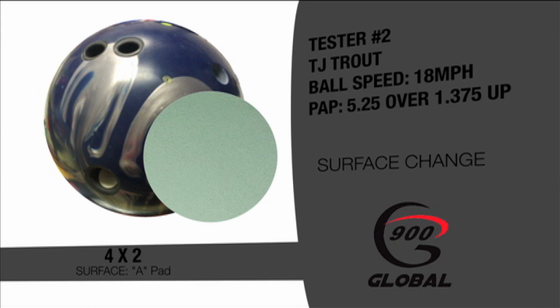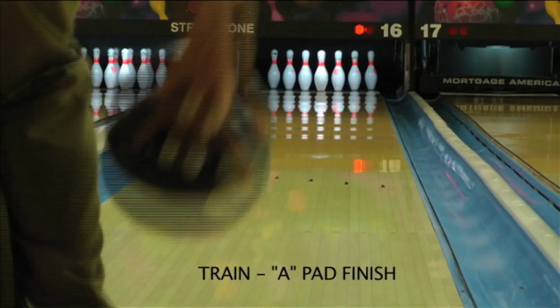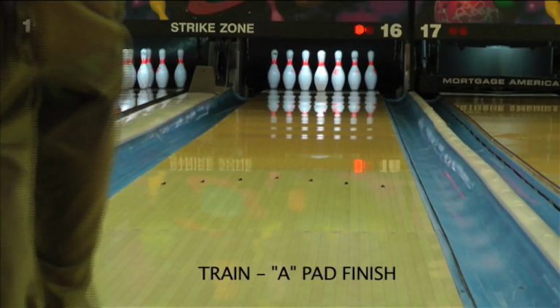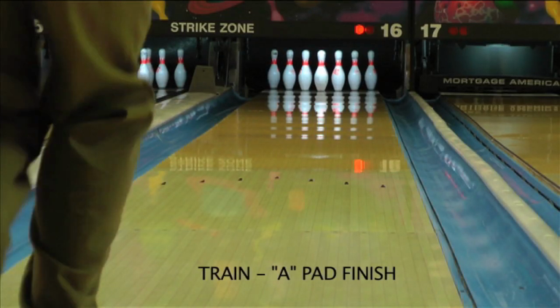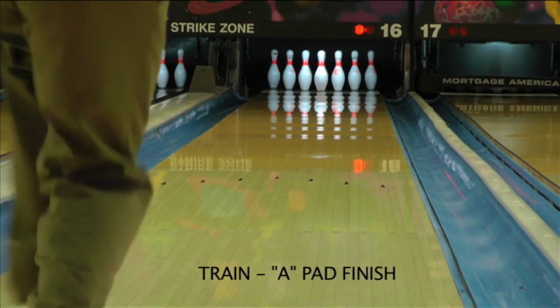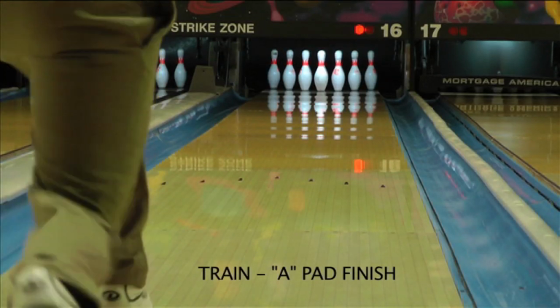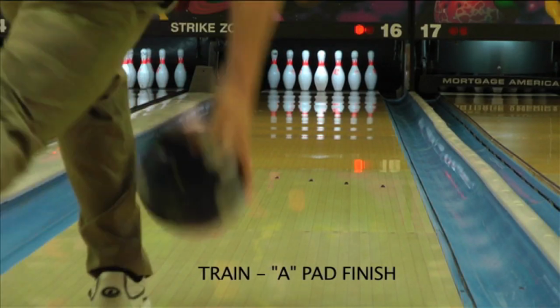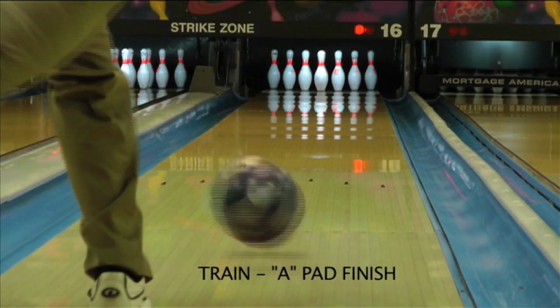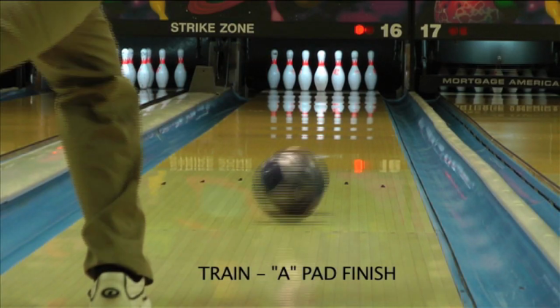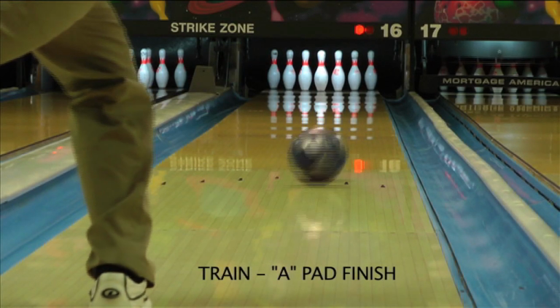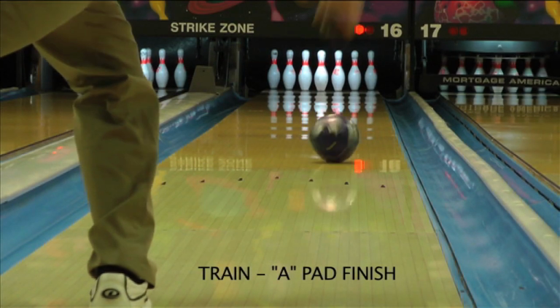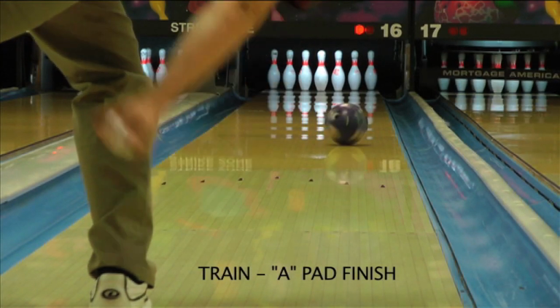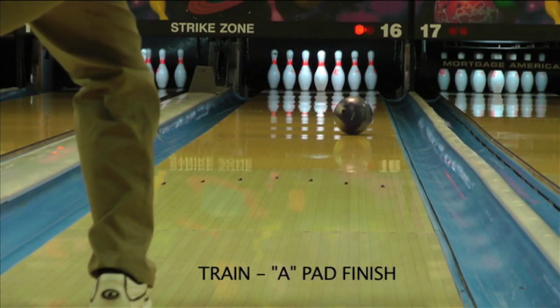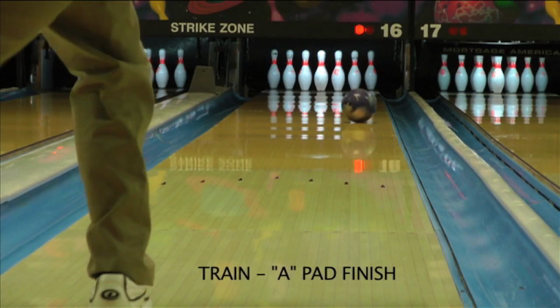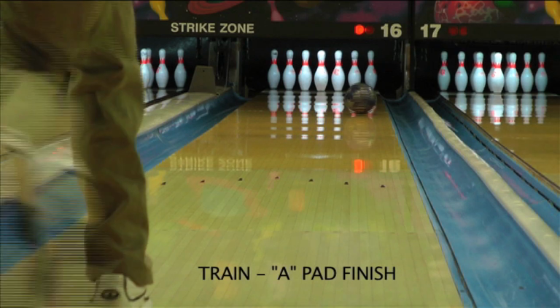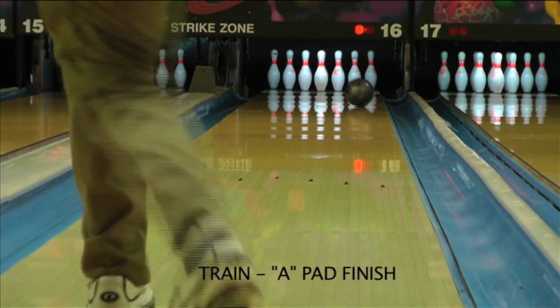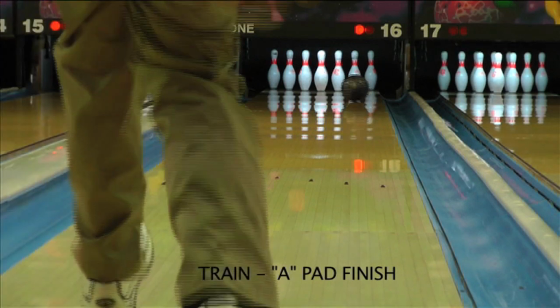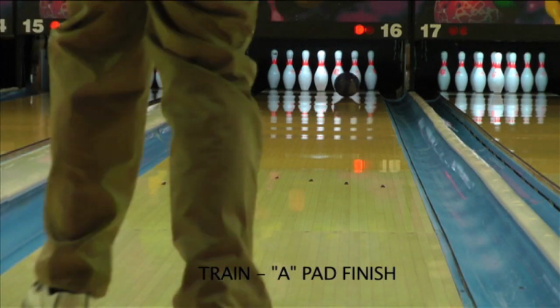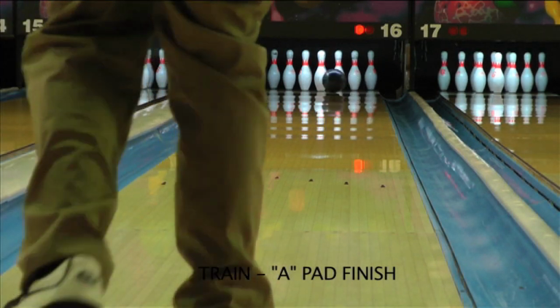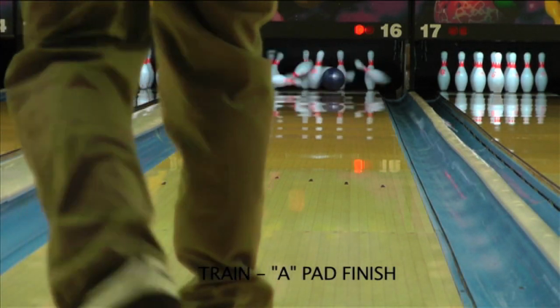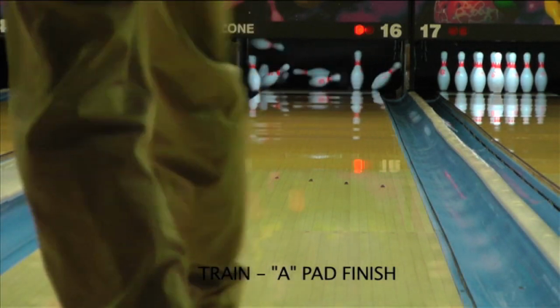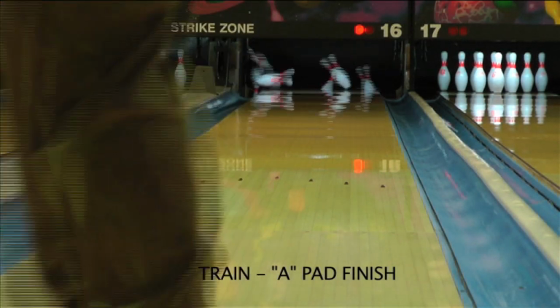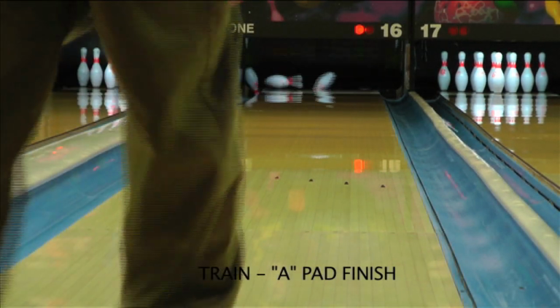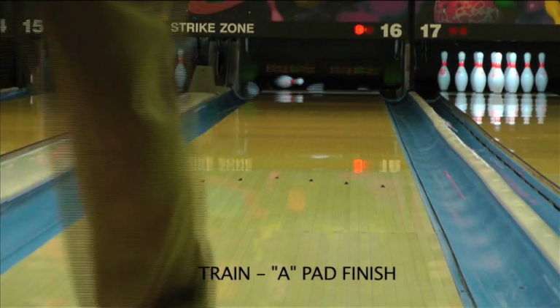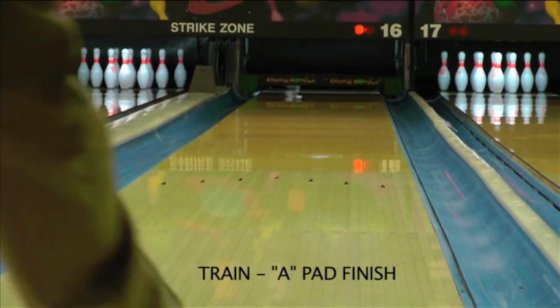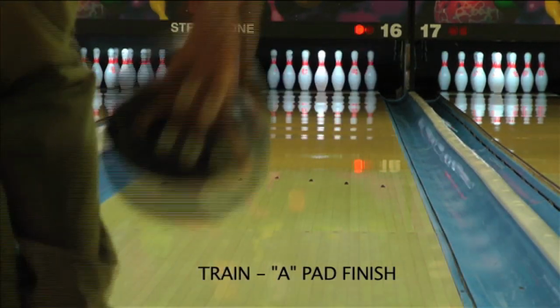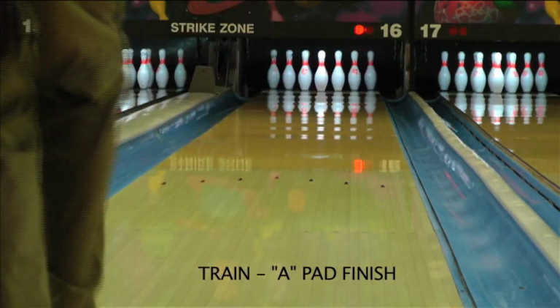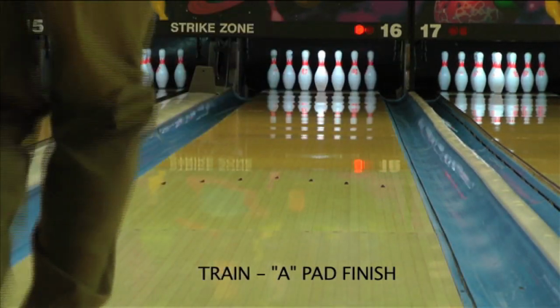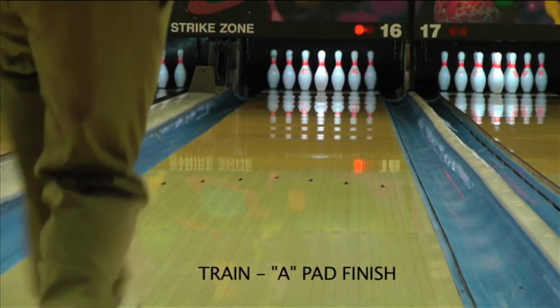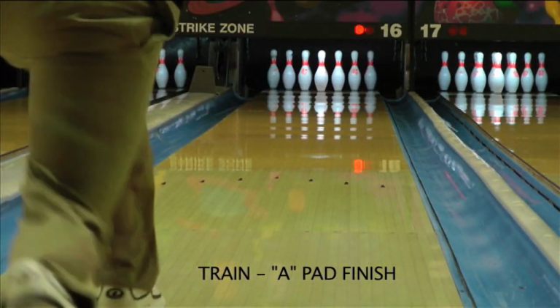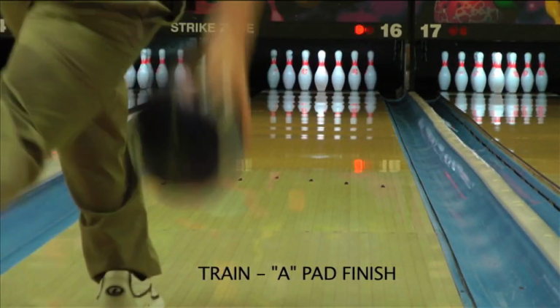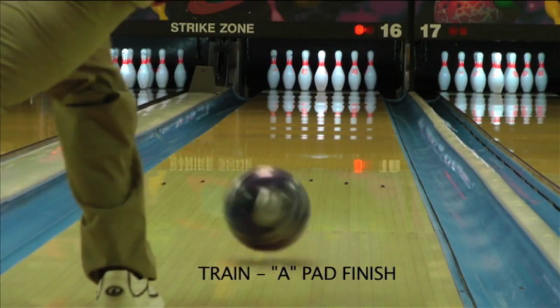Changing the surface to an A pad finish gives the ball a cleaner look through the middle part of the lane and increased angle on the back end.